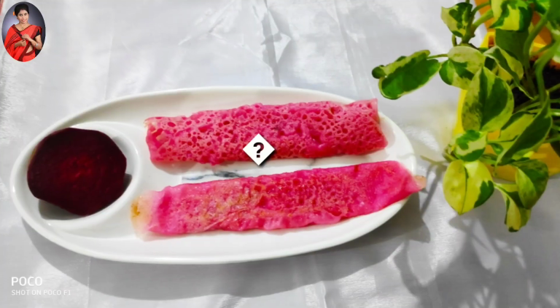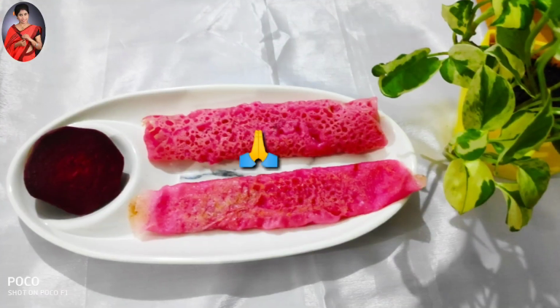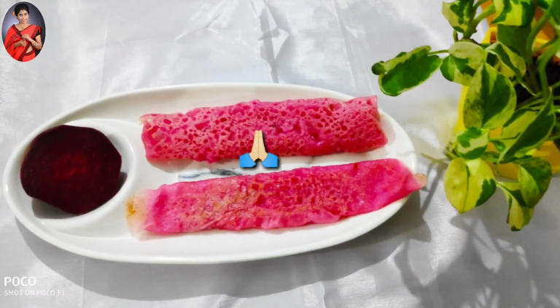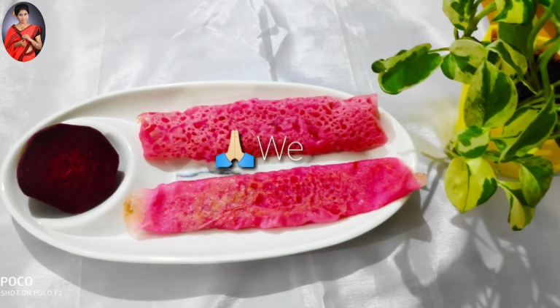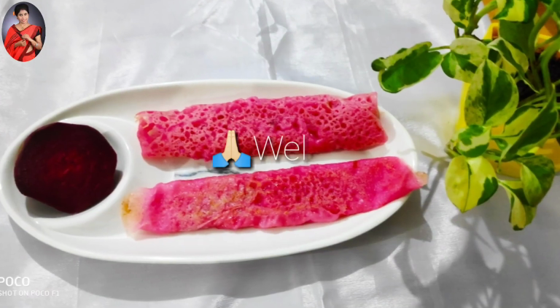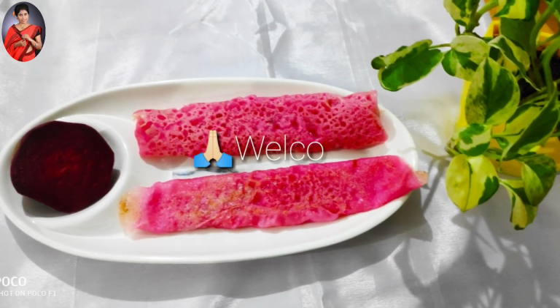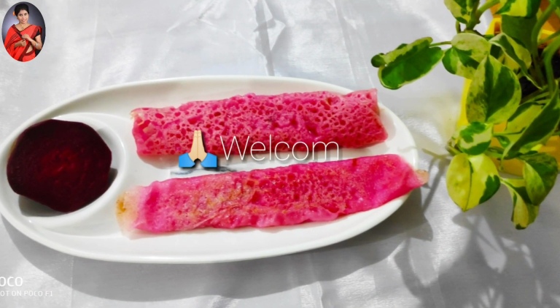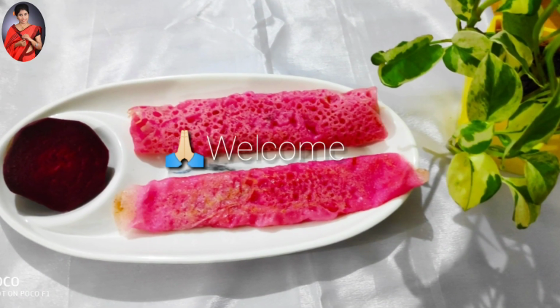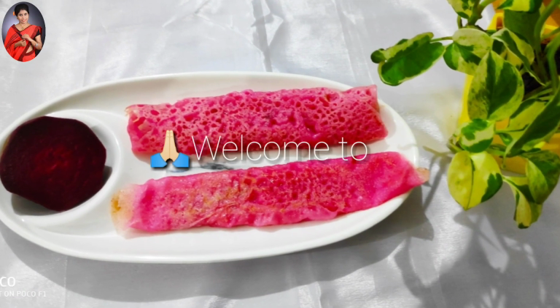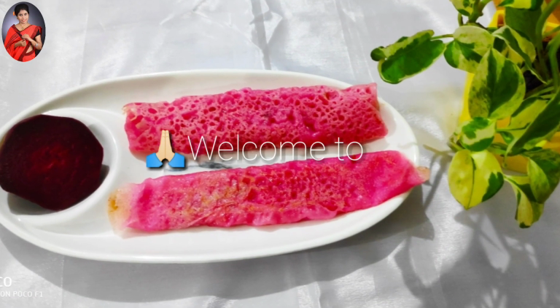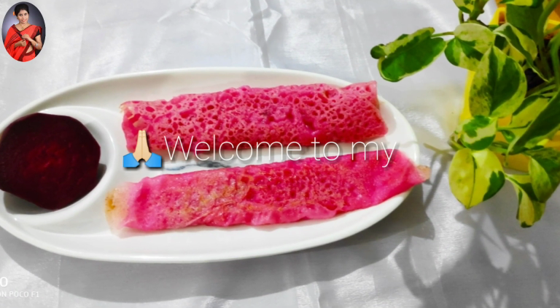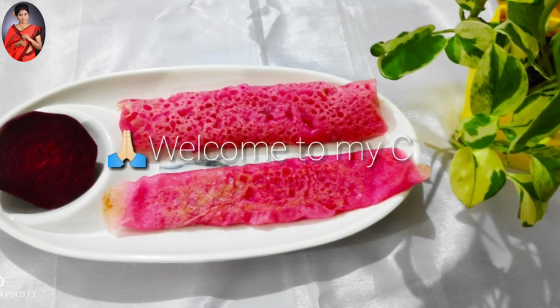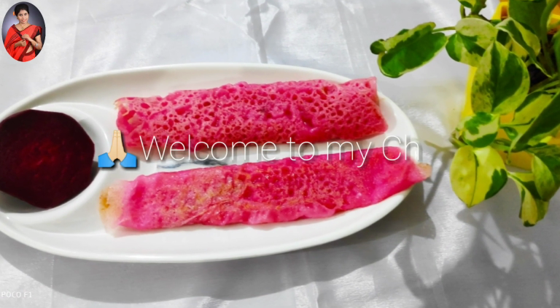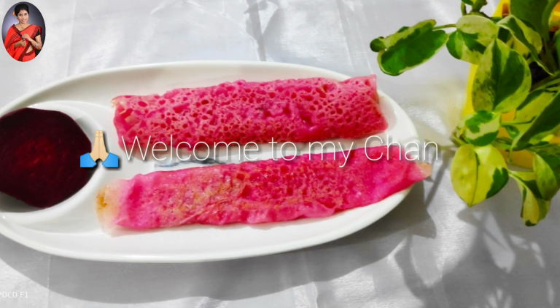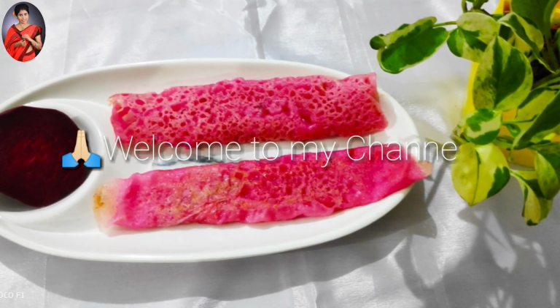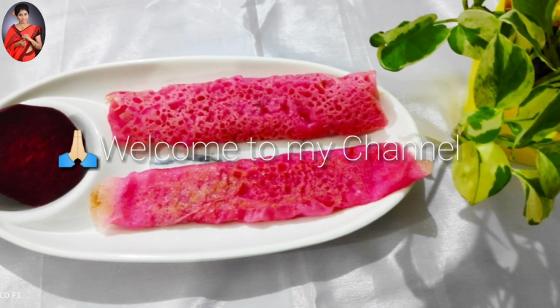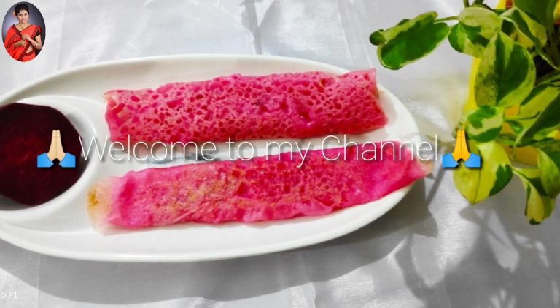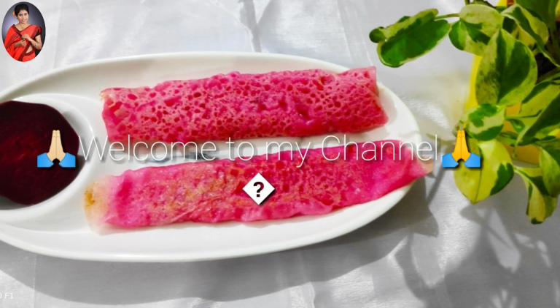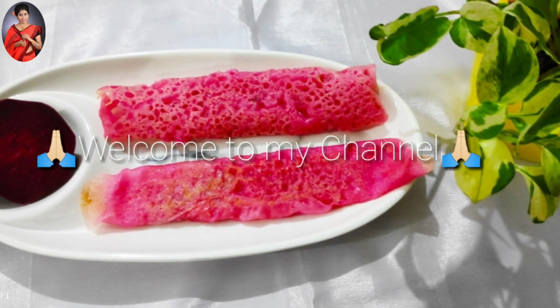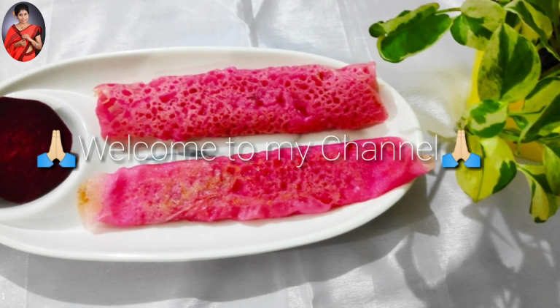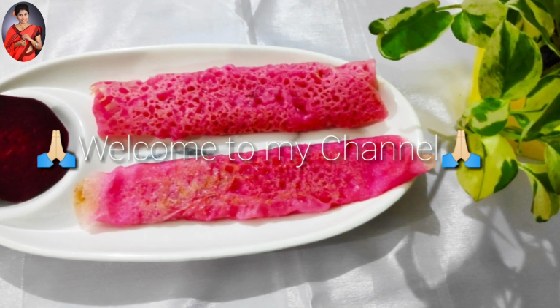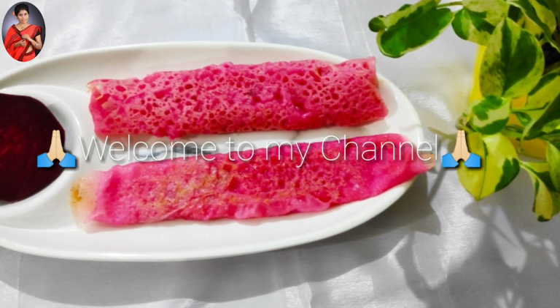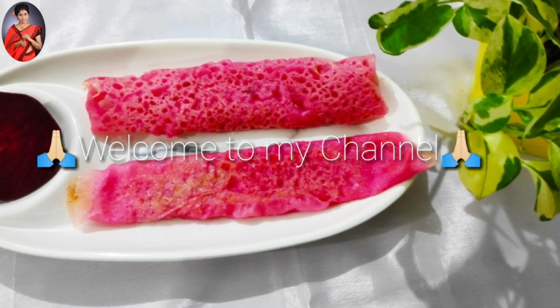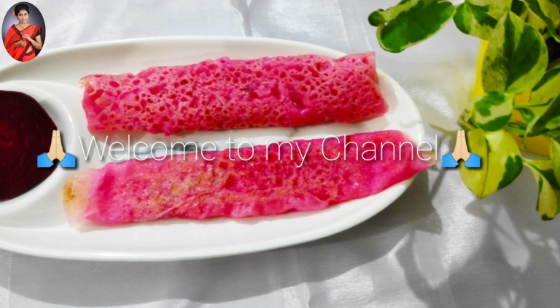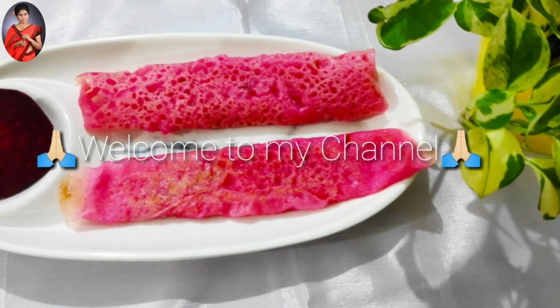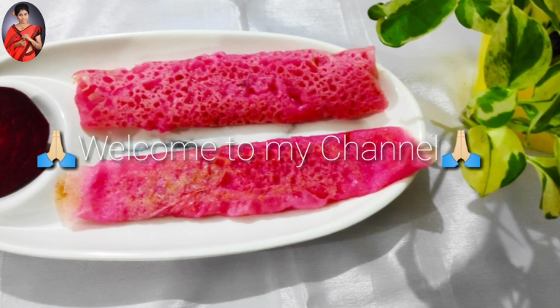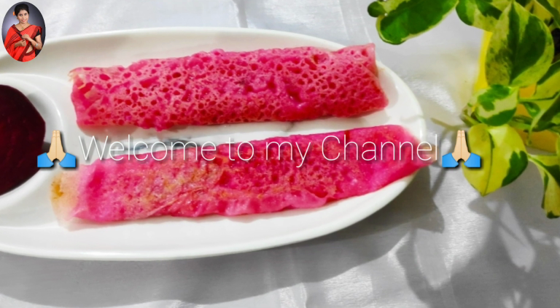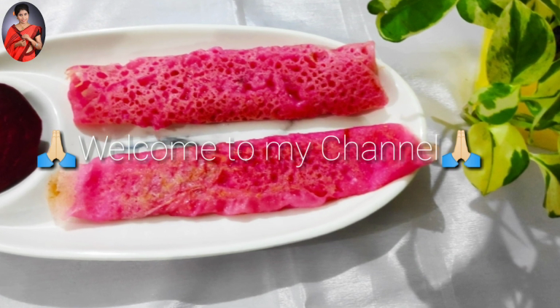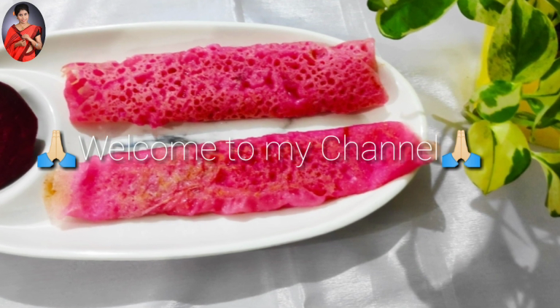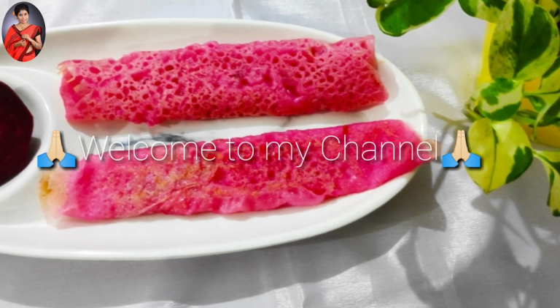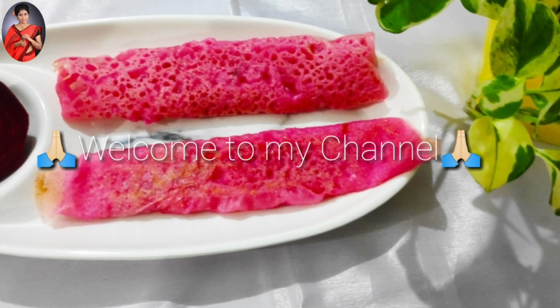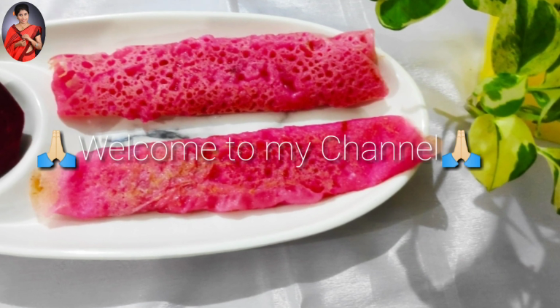Hello everyone, my name is Mitali Rani. Welcome to my kitchen and my vlog to share with you.